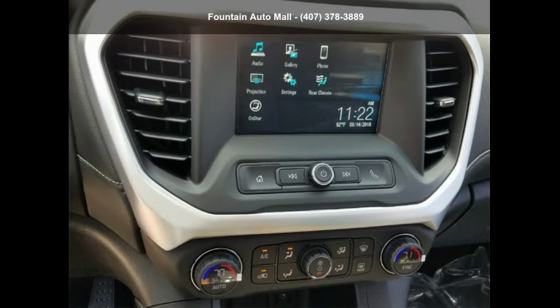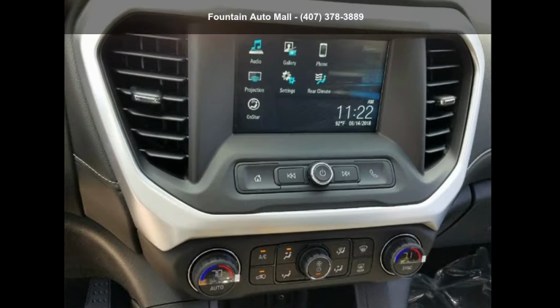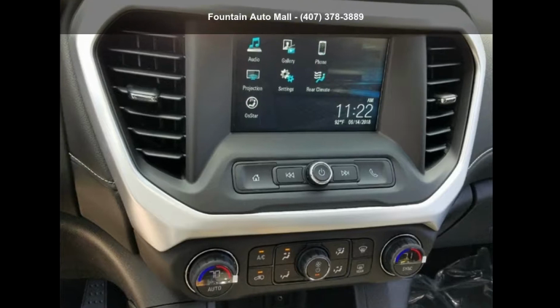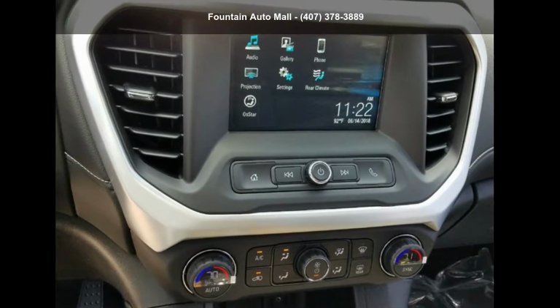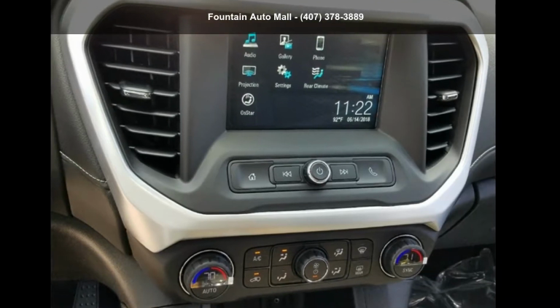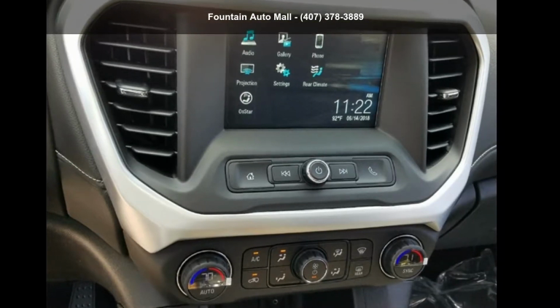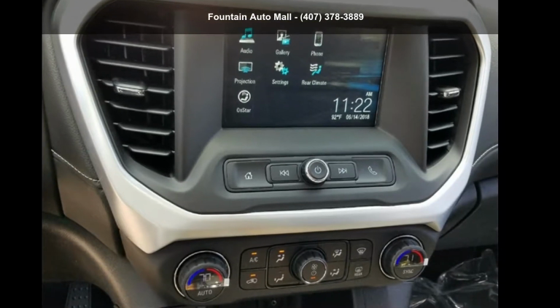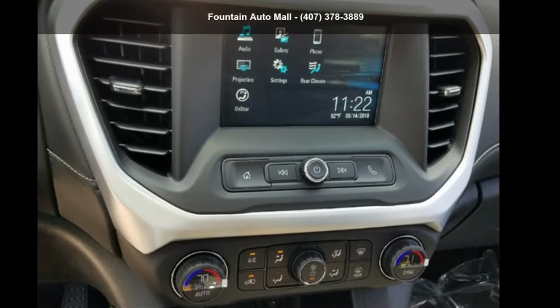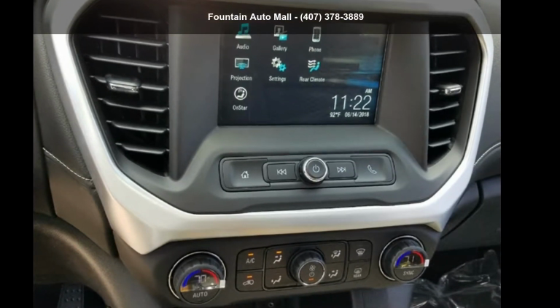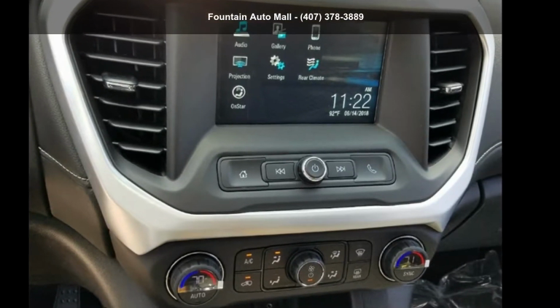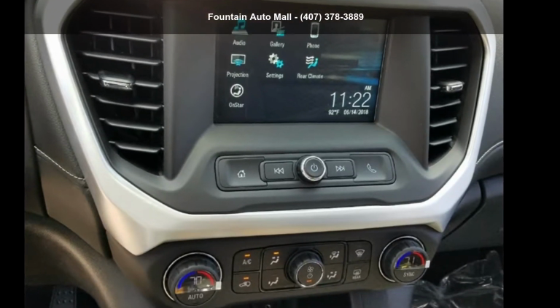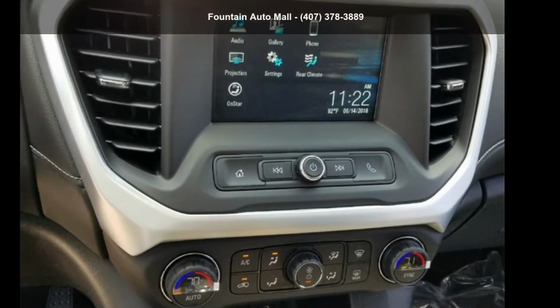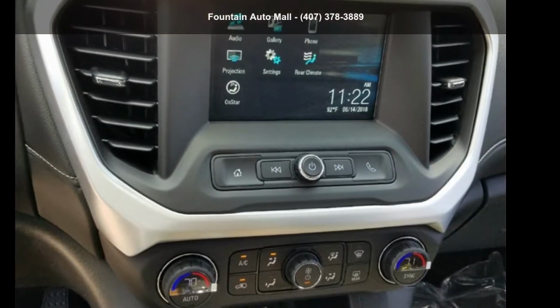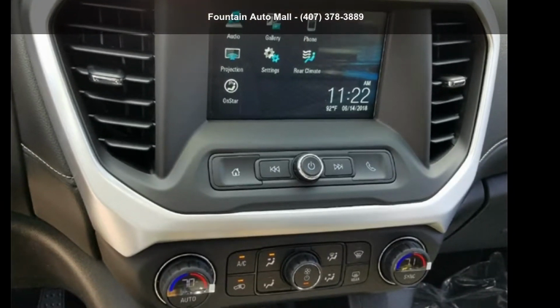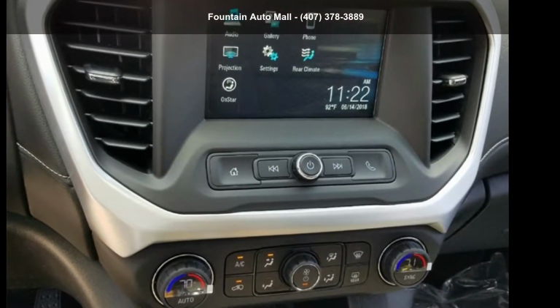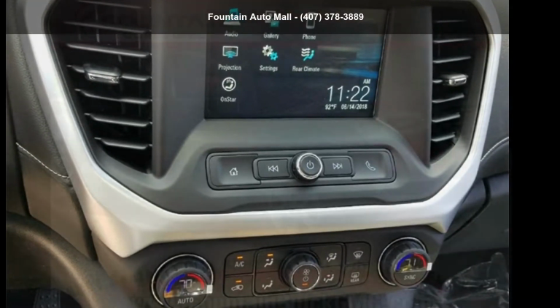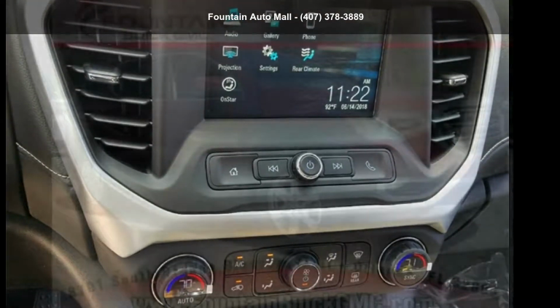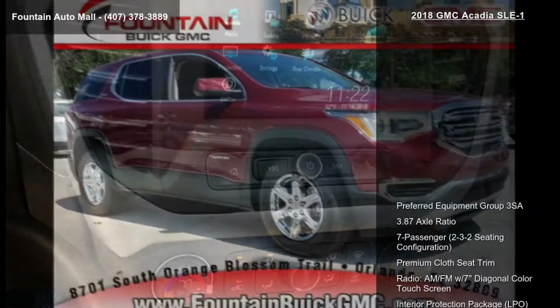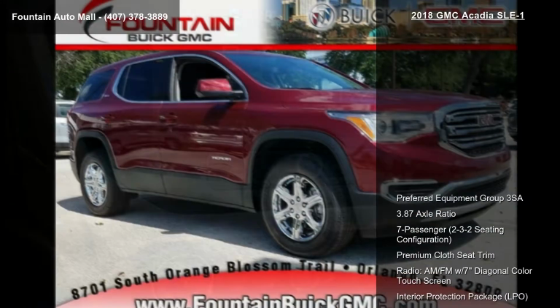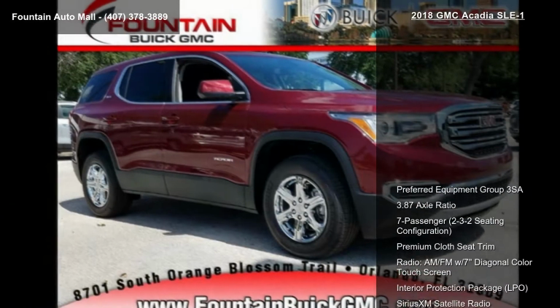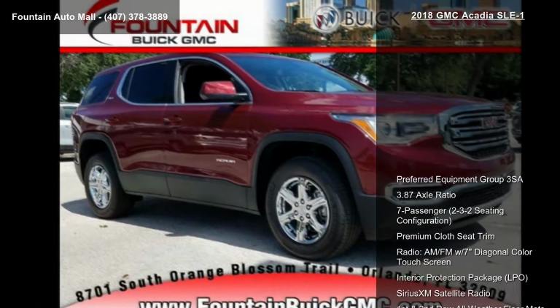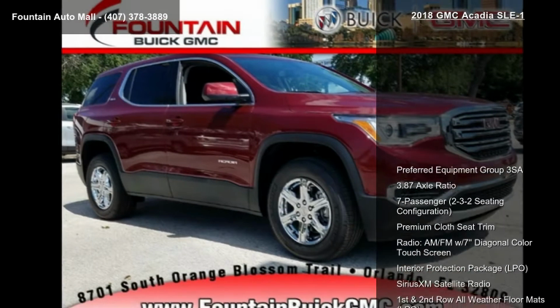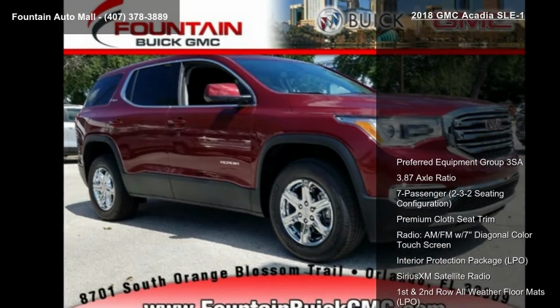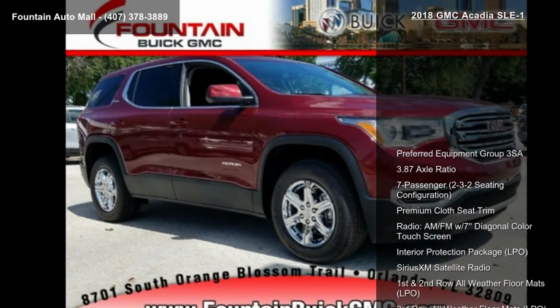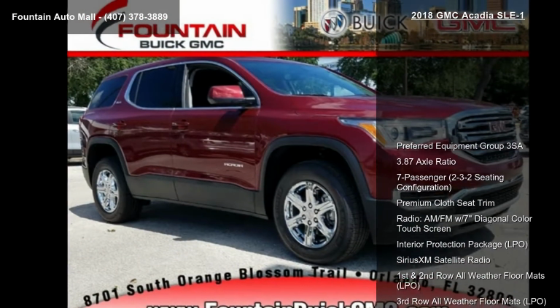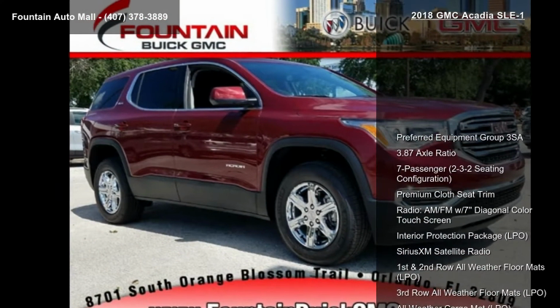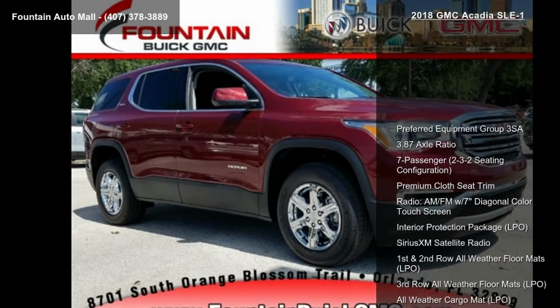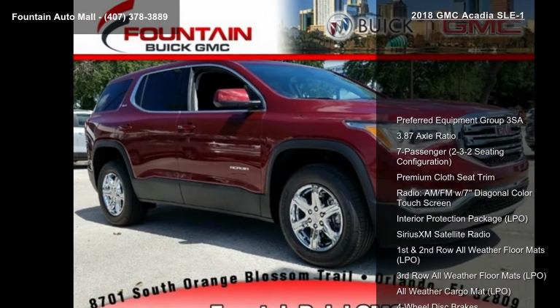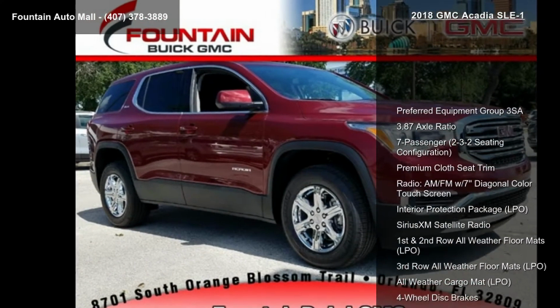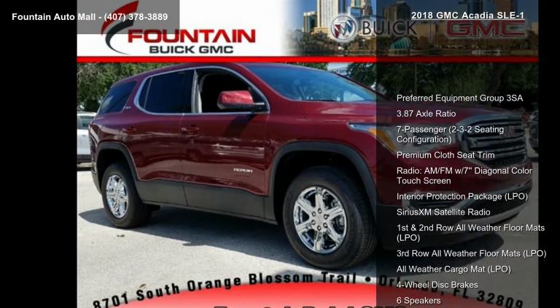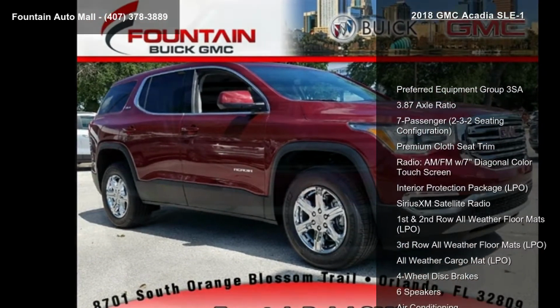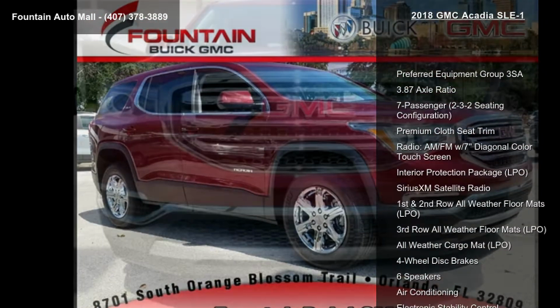Step into the GMC 2018 Acadia SLE1. If you are looking for a first-rate auto, this one could be yours today.